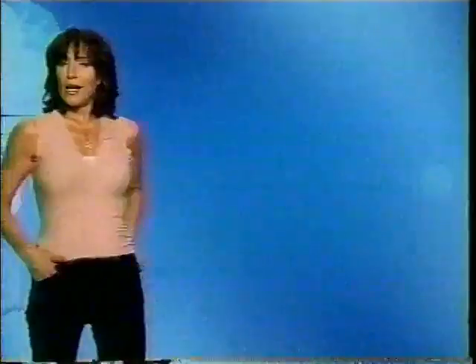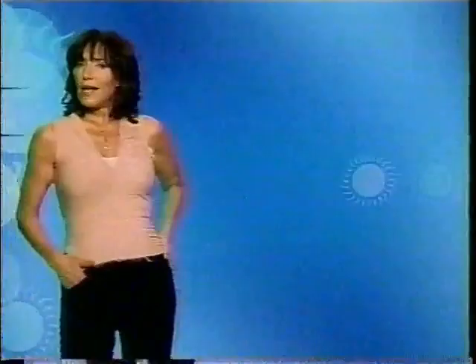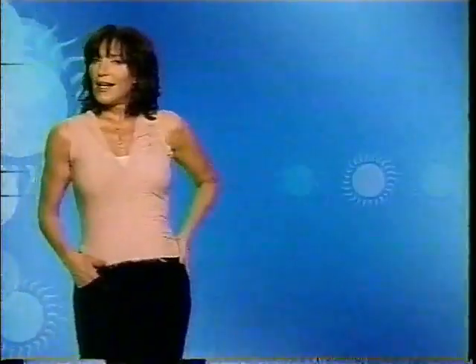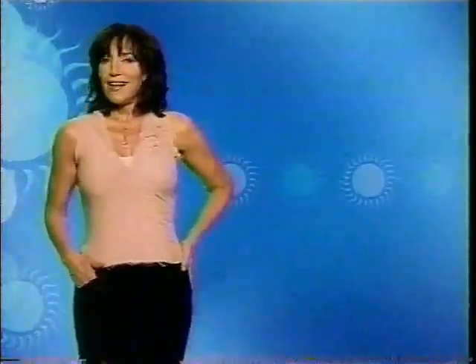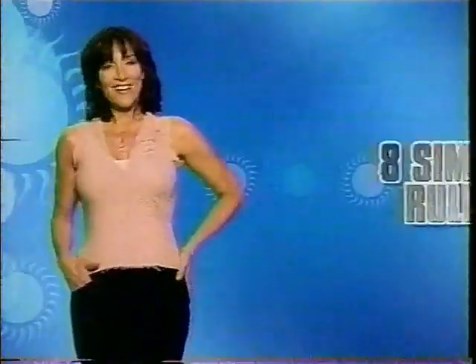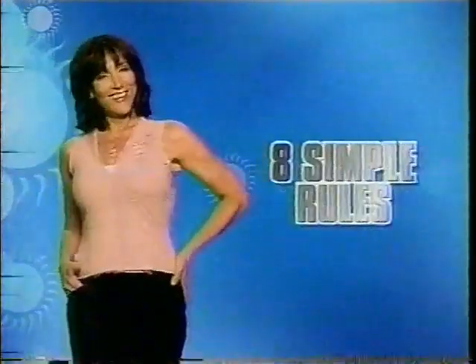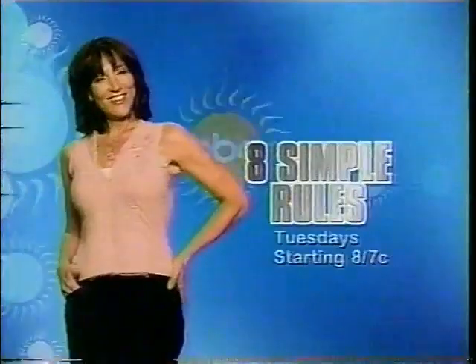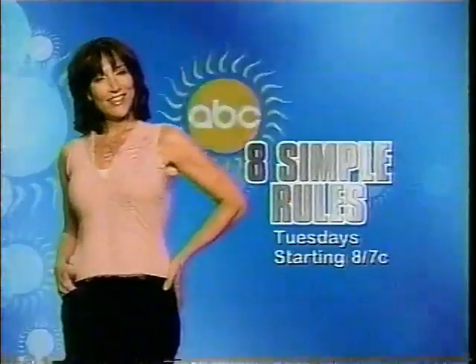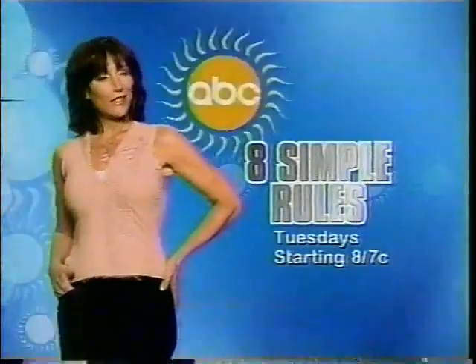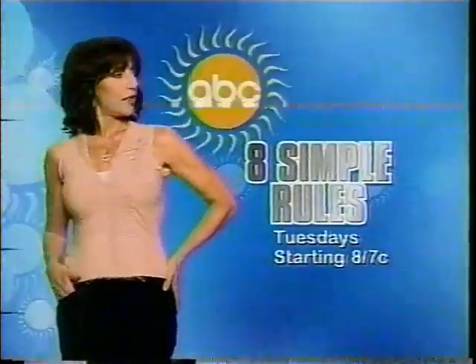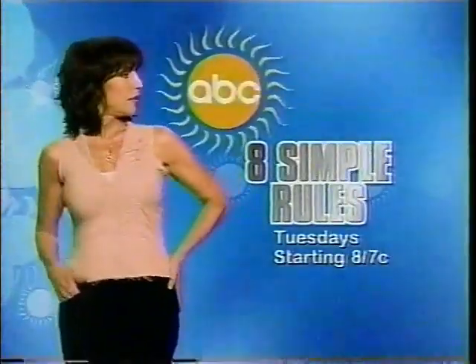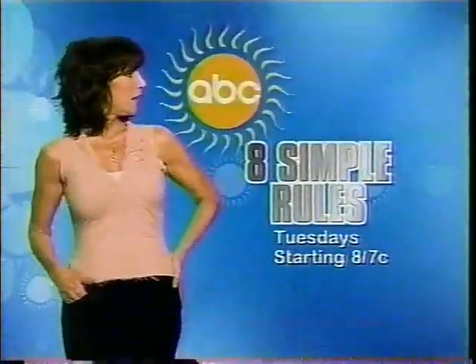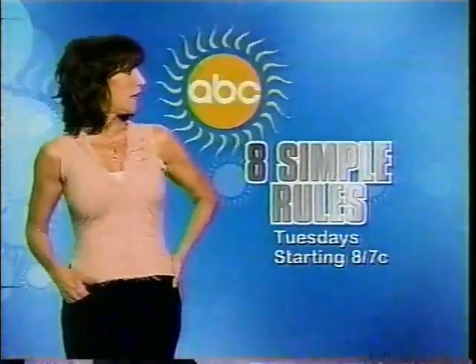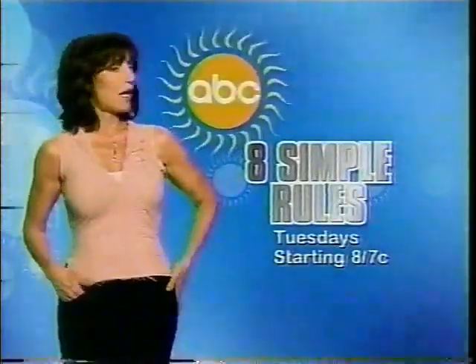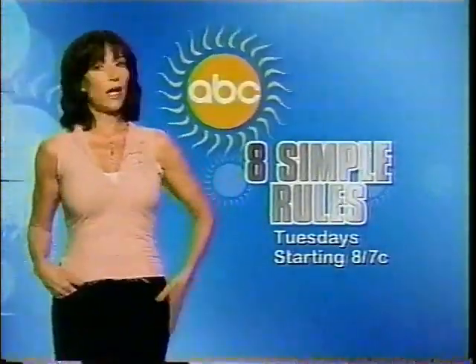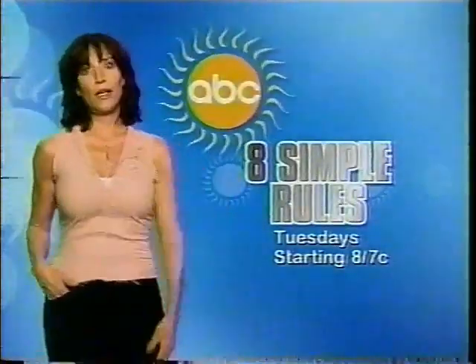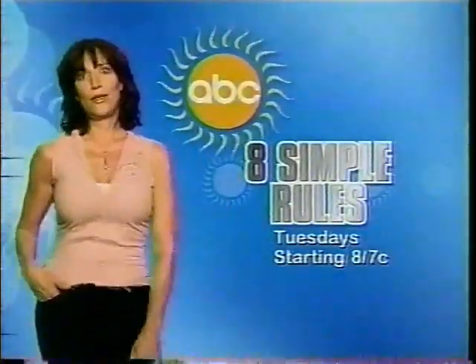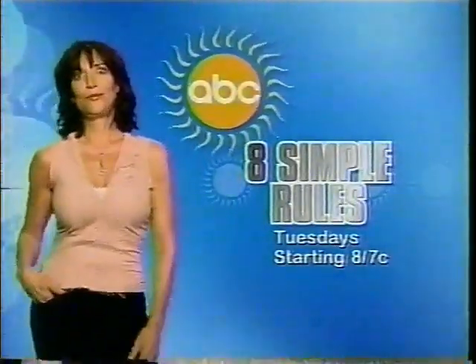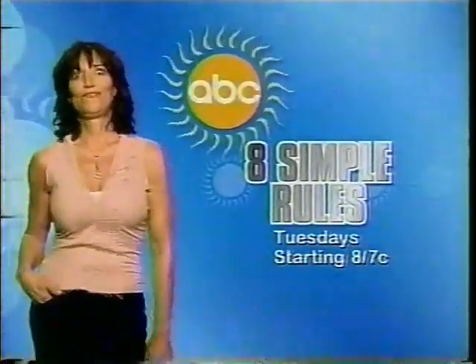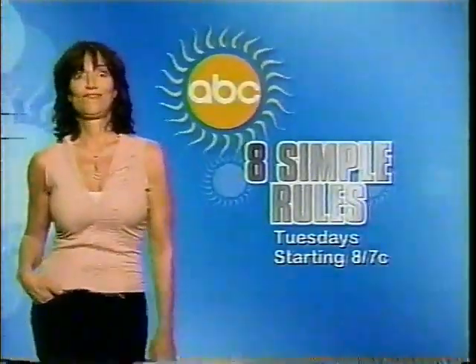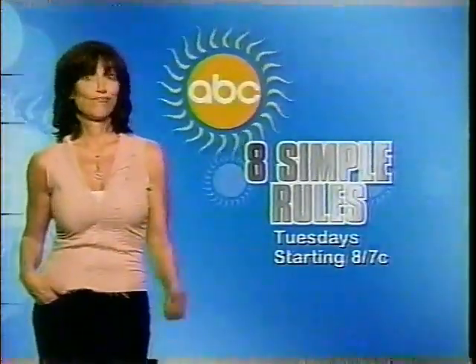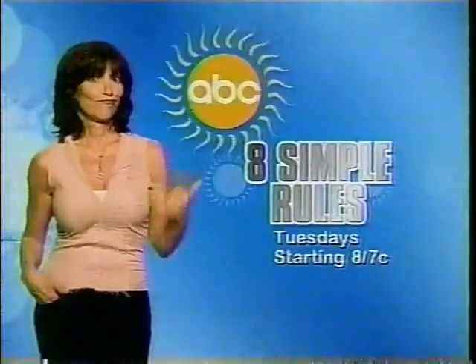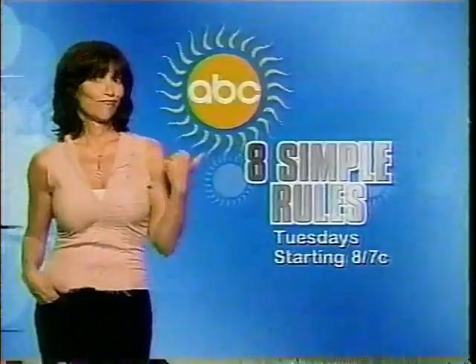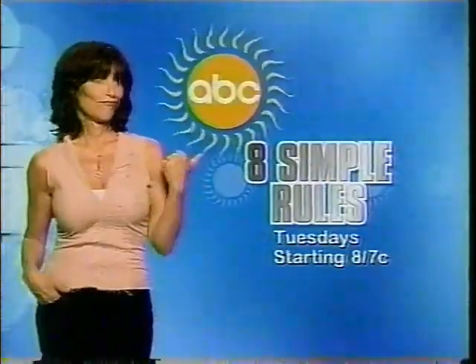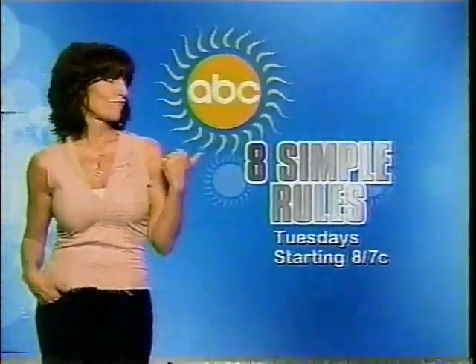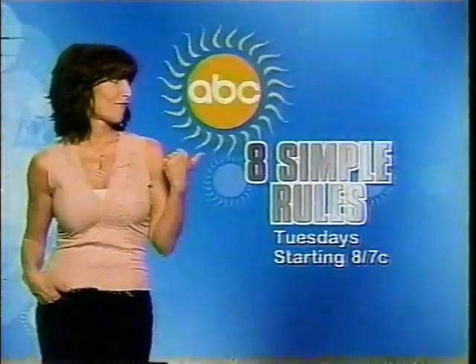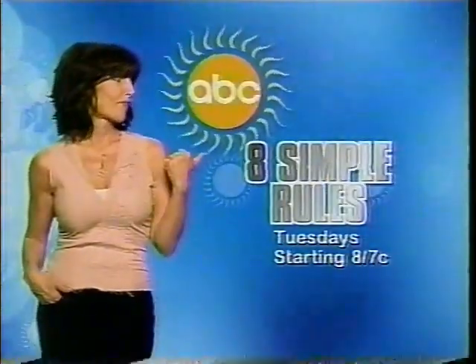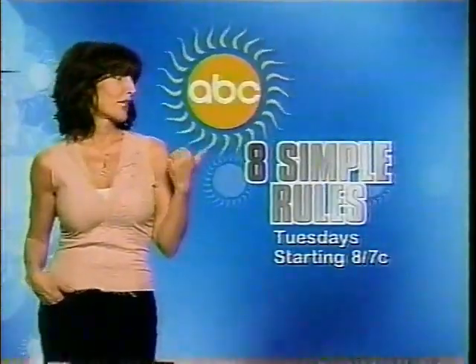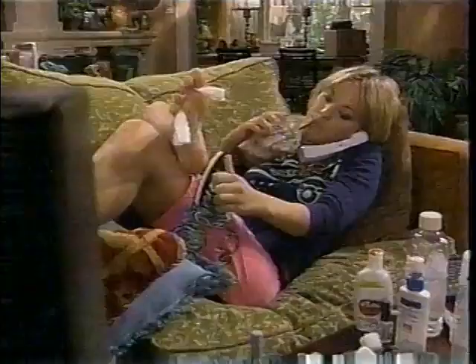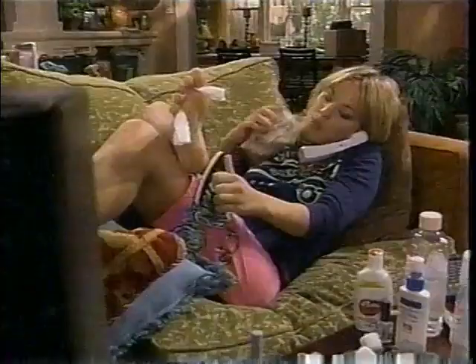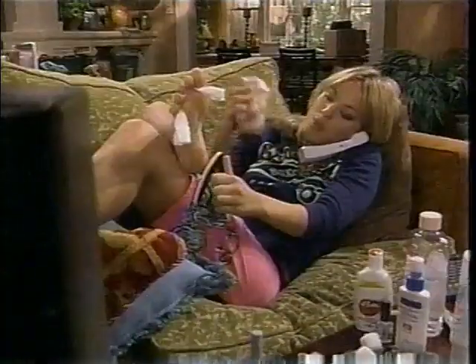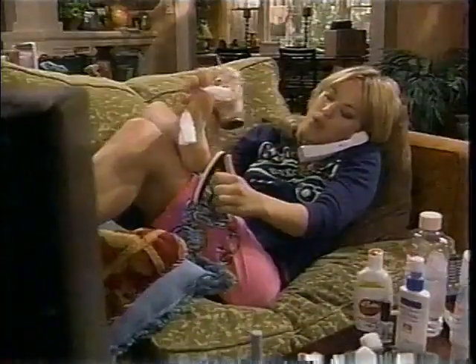Get ready for summer with 8 Simple Rules, followed by I'm With Her. Tuesday, part of ABC's Summer of a Billion Labs.